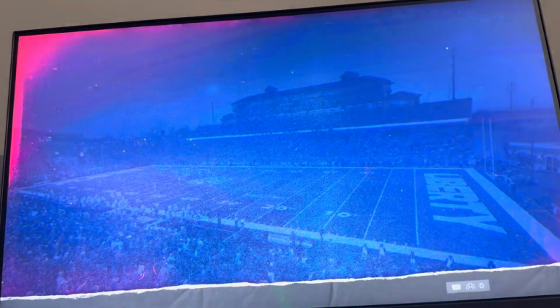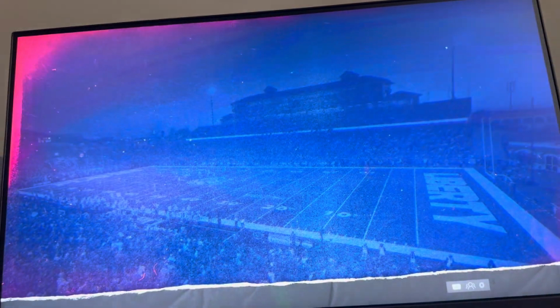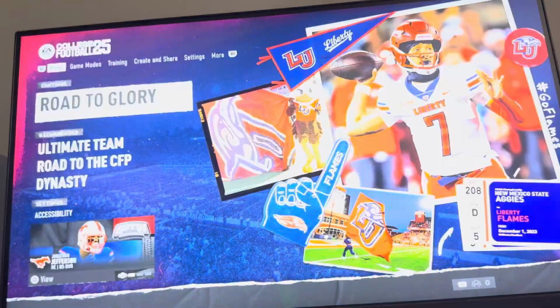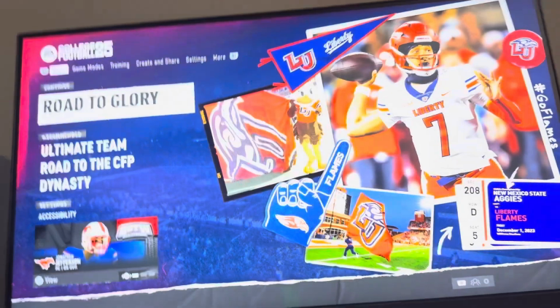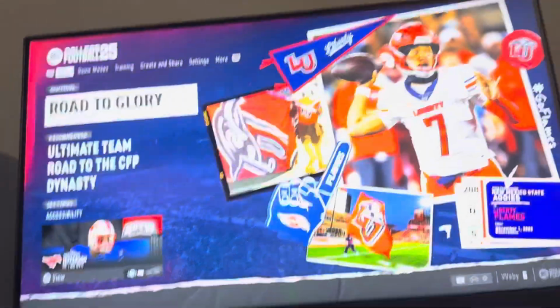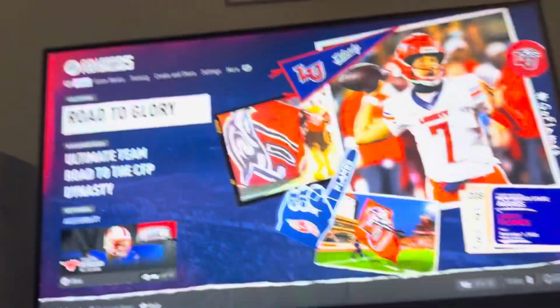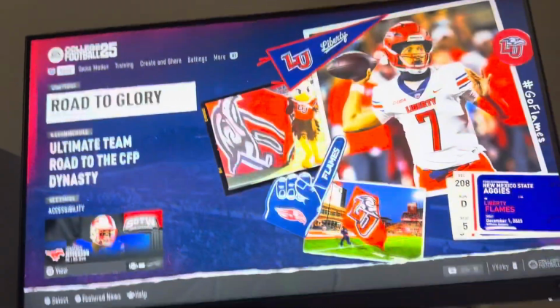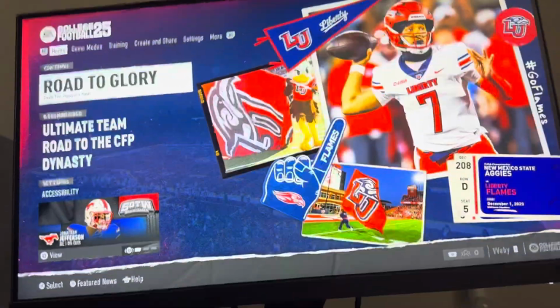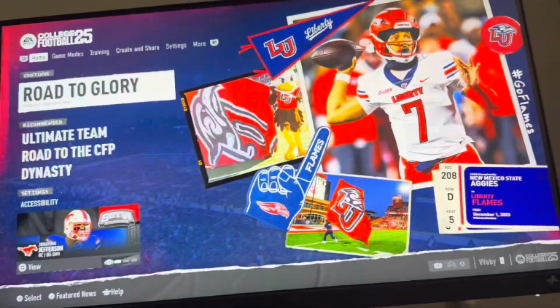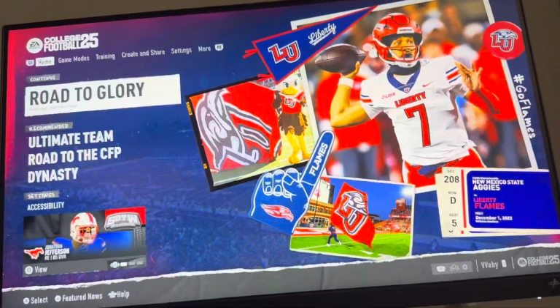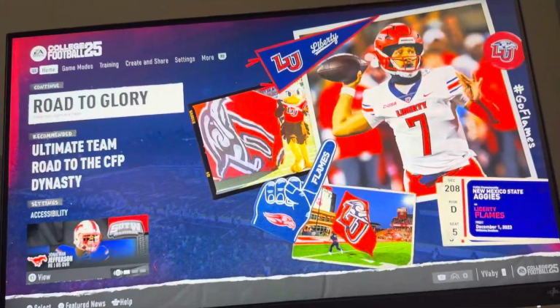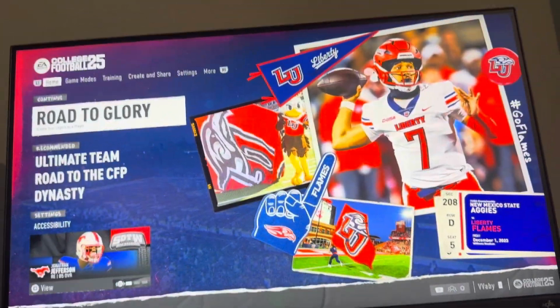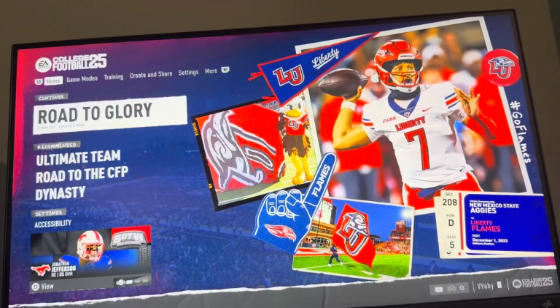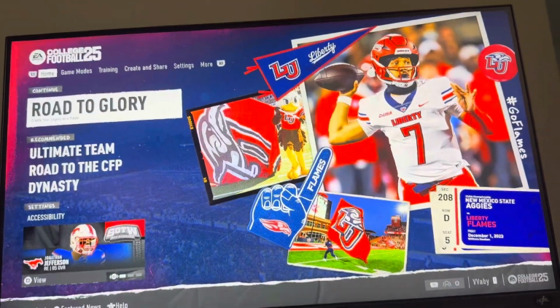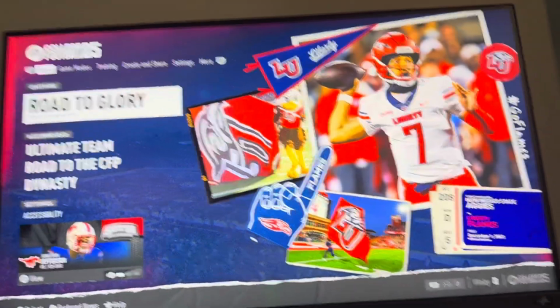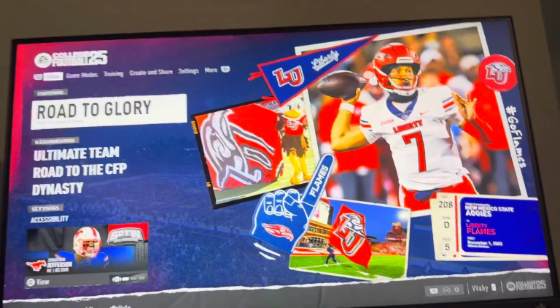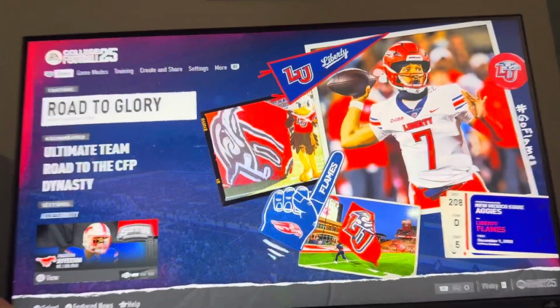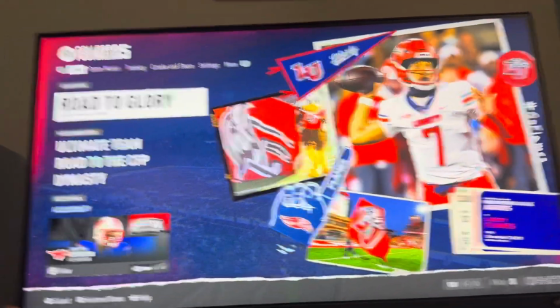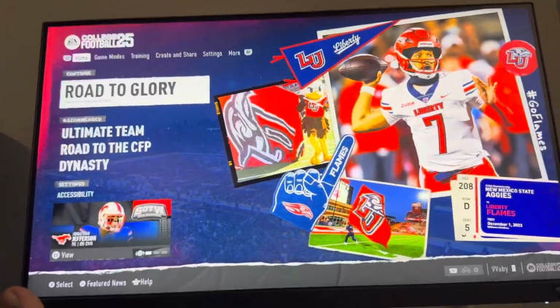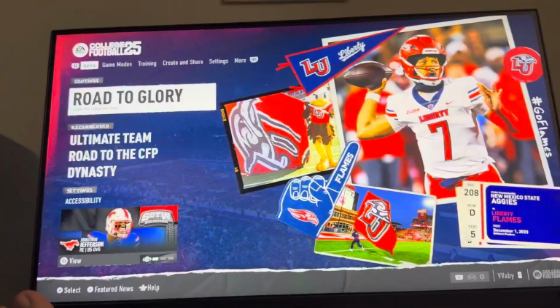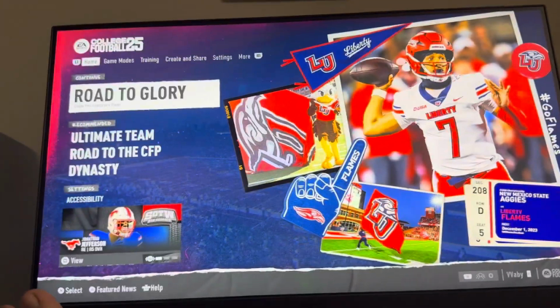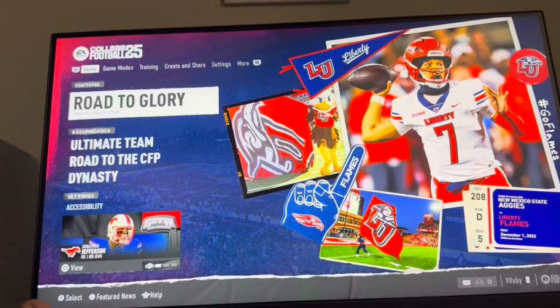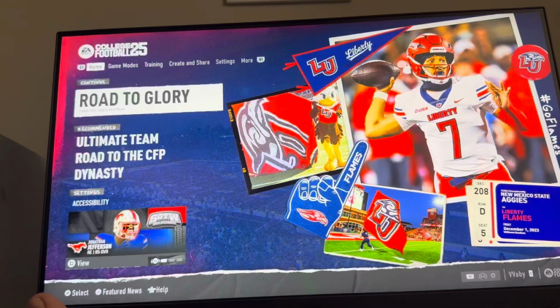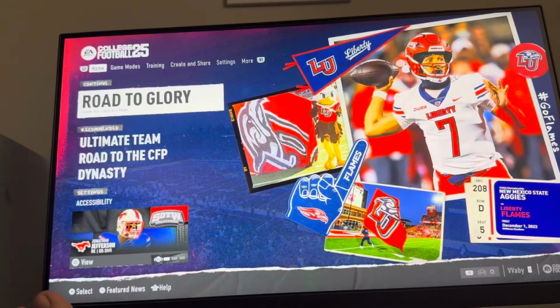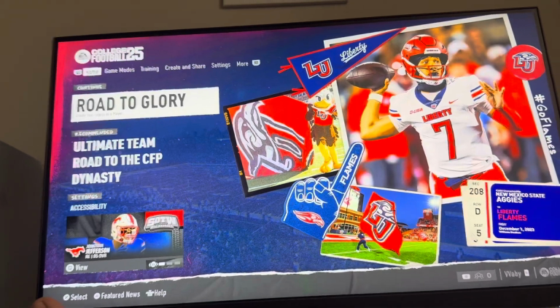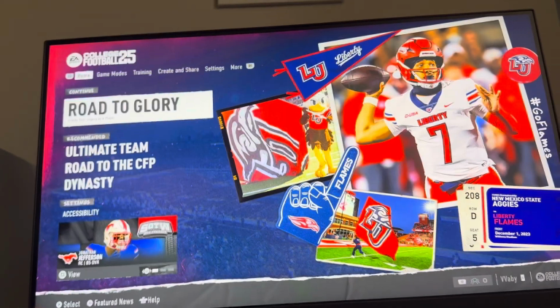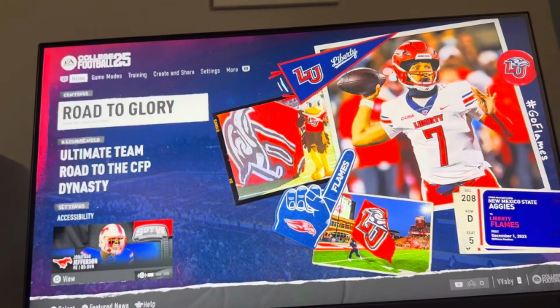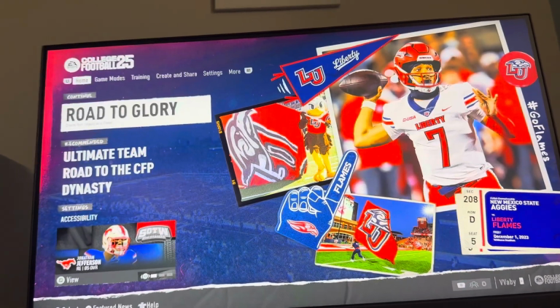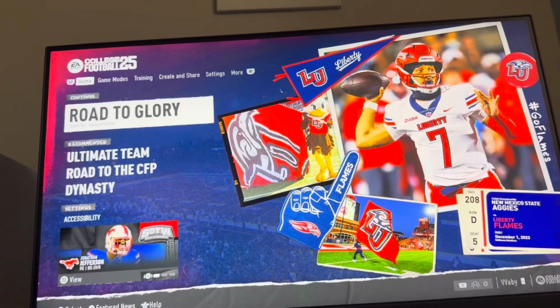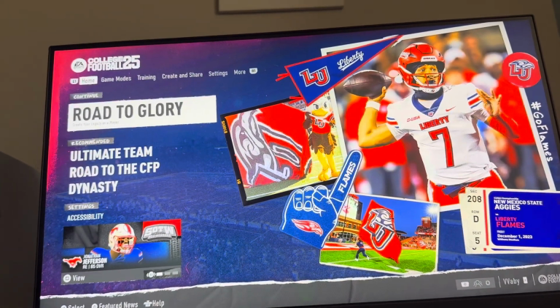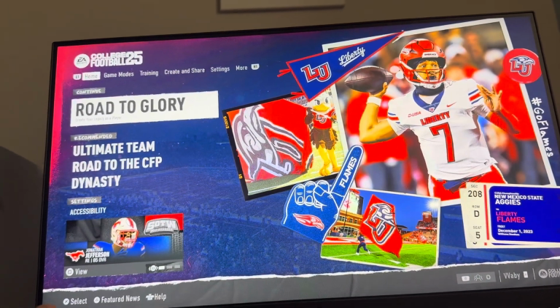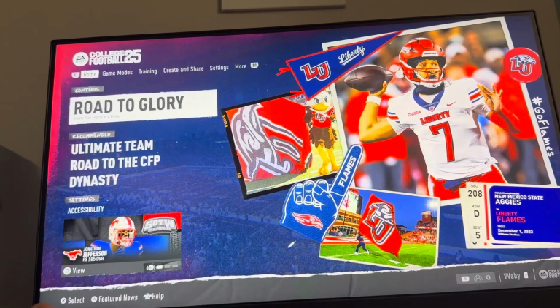What's up guys, this is your boy Wabee, and today's video I'm going to show you how to equip a flak jacket on your player in Road to Glory mode in EA College Football 25.